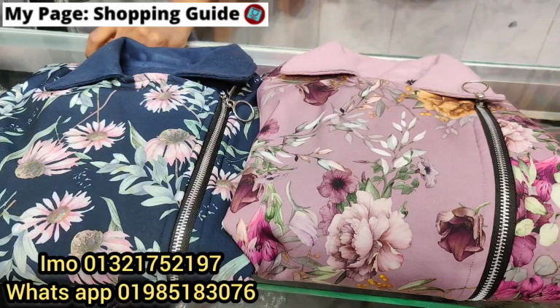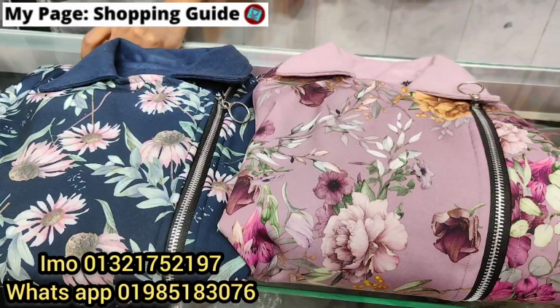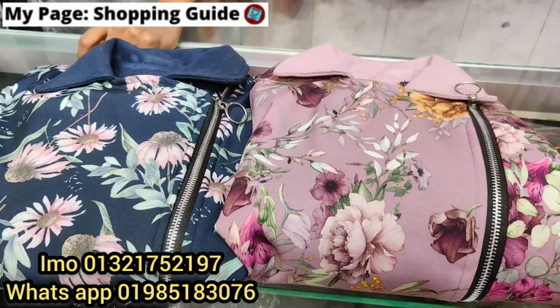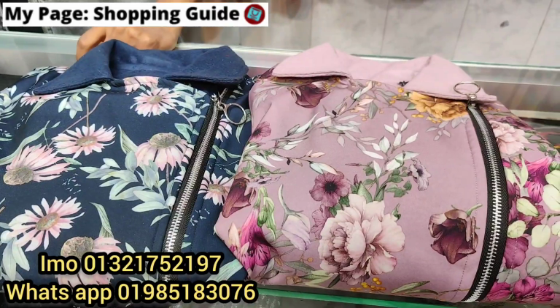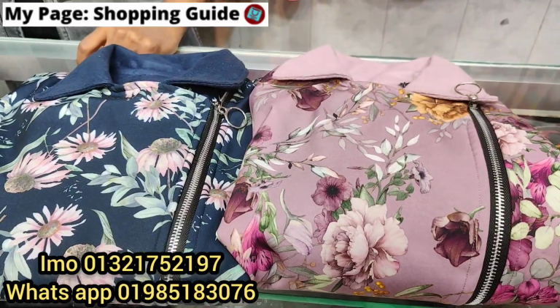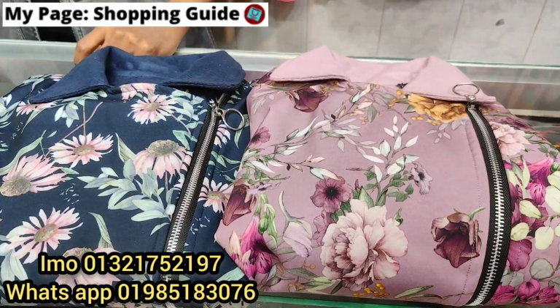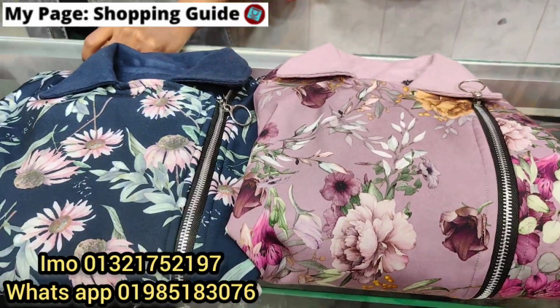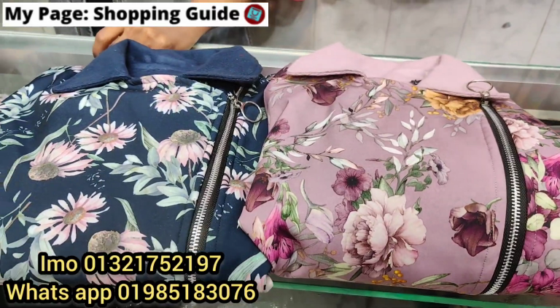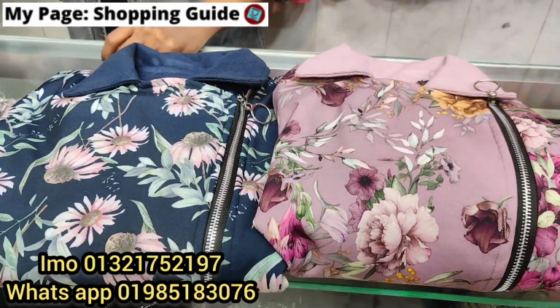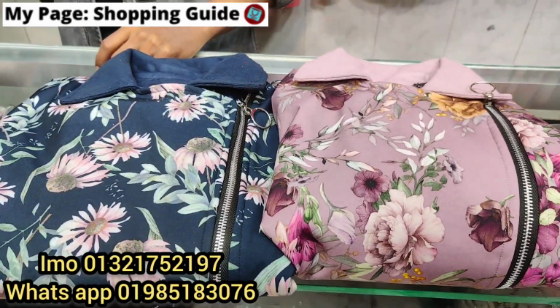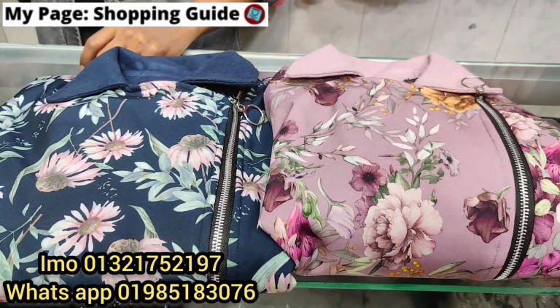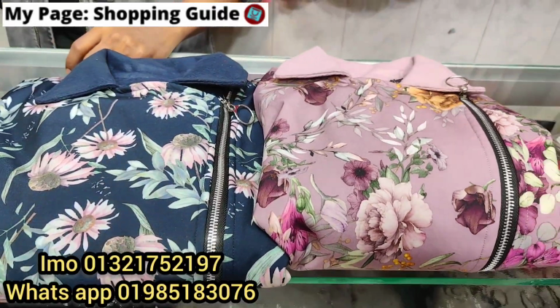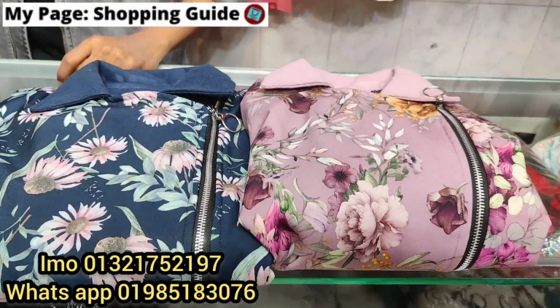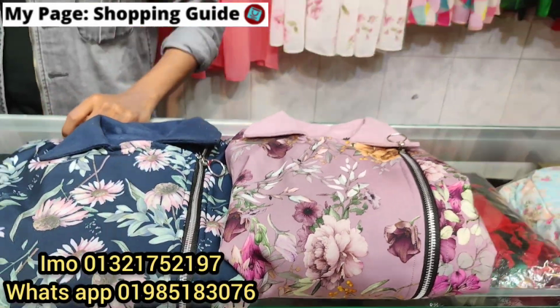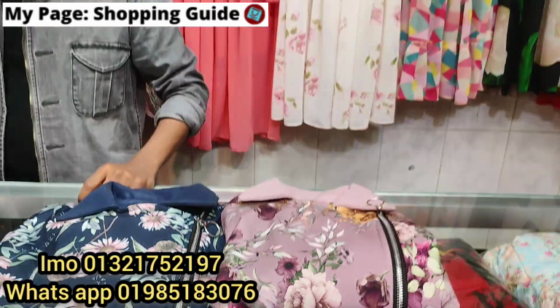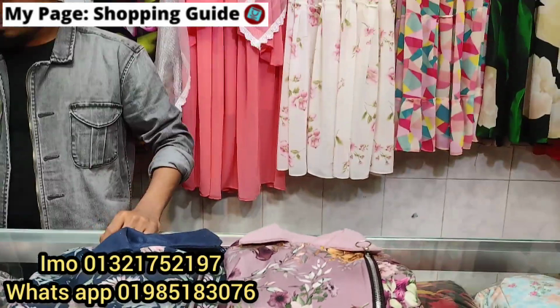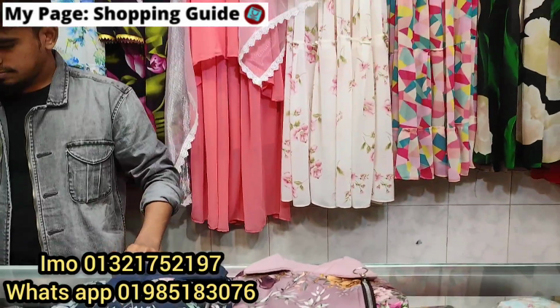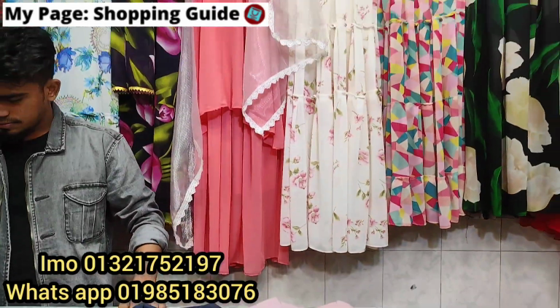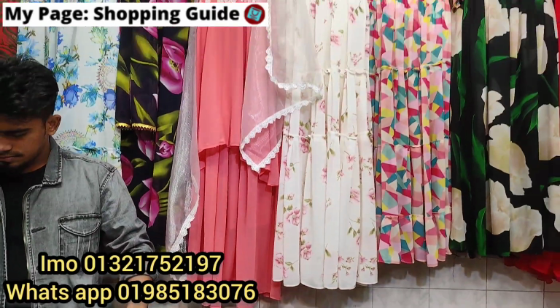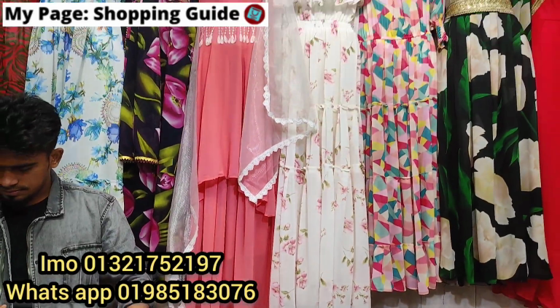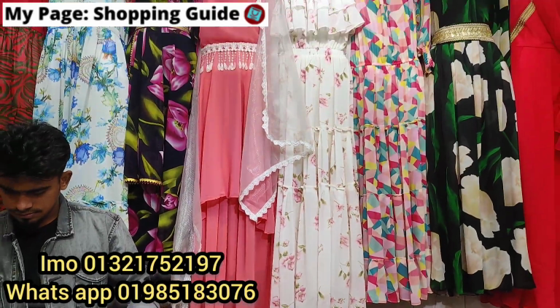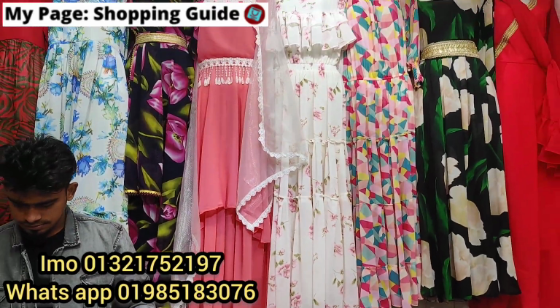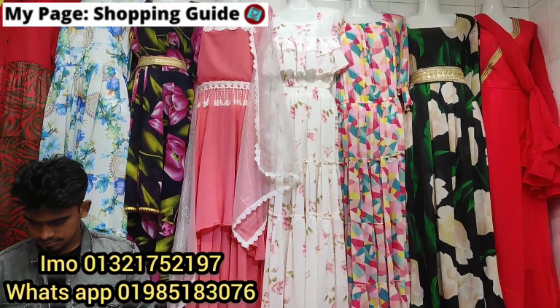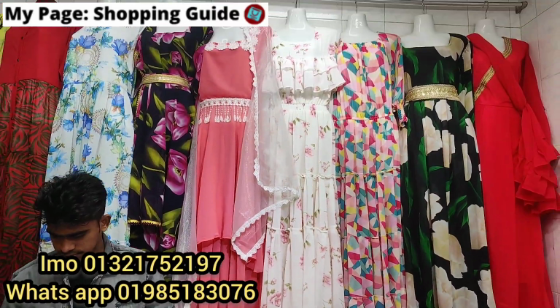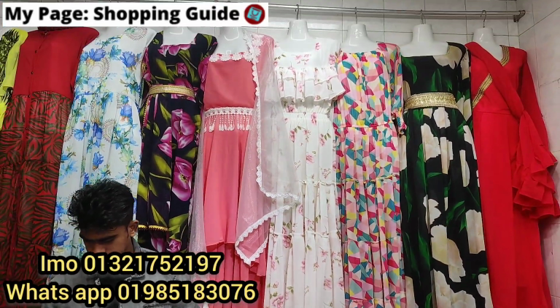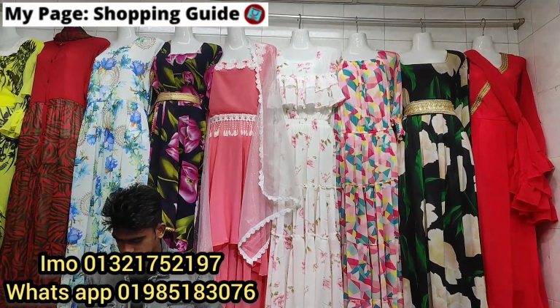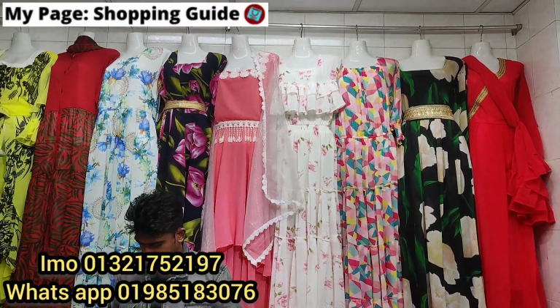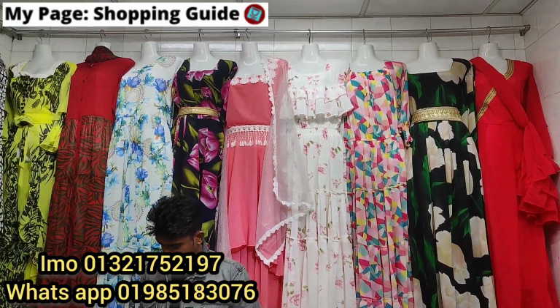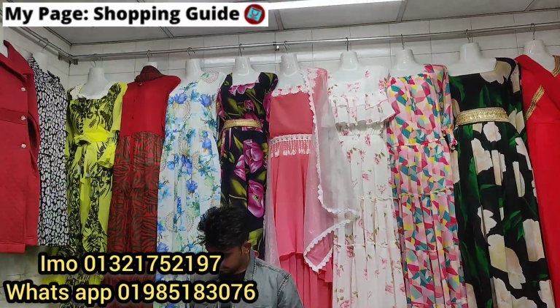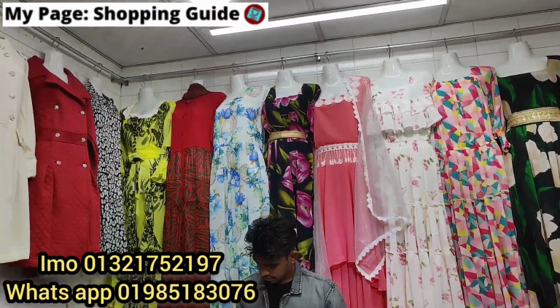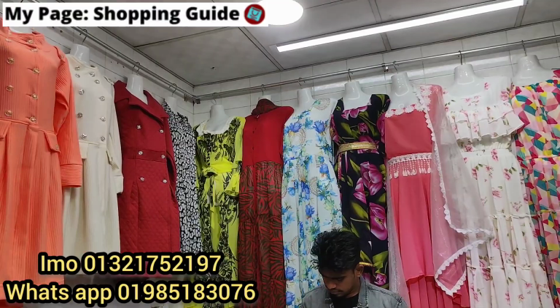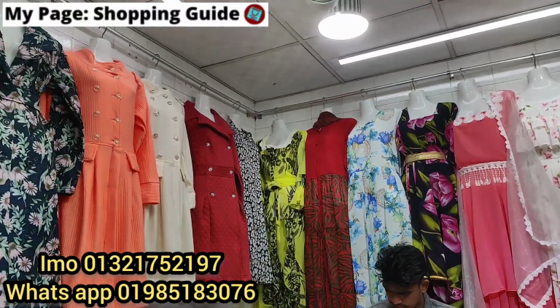Hello everyone, welcome back to my channel Shopping Guide. We've been doing a lot of work in this industry.